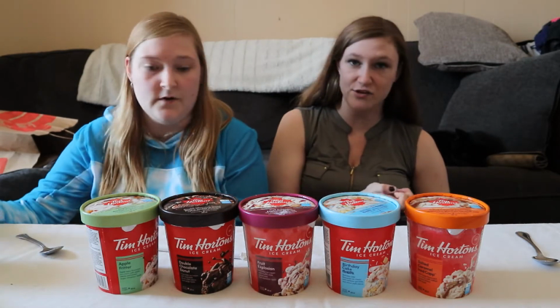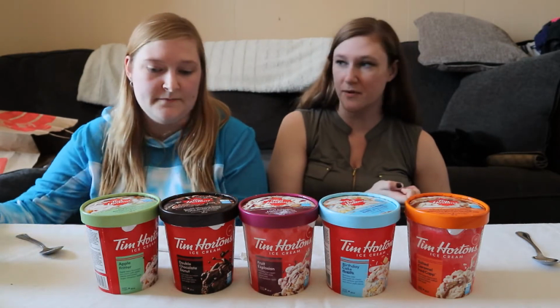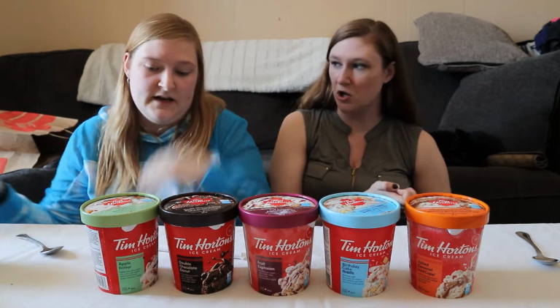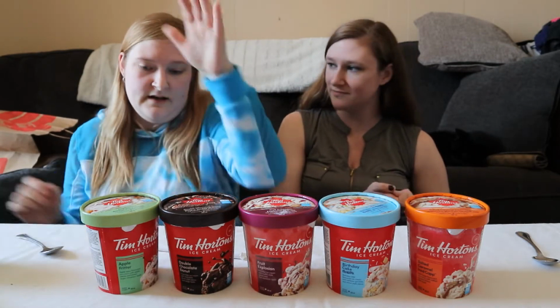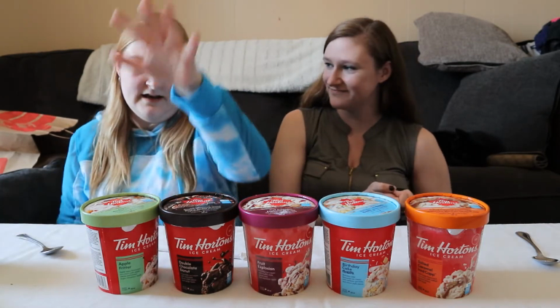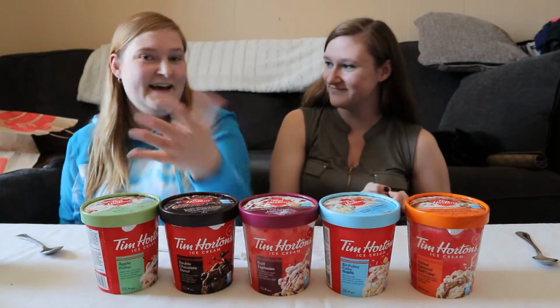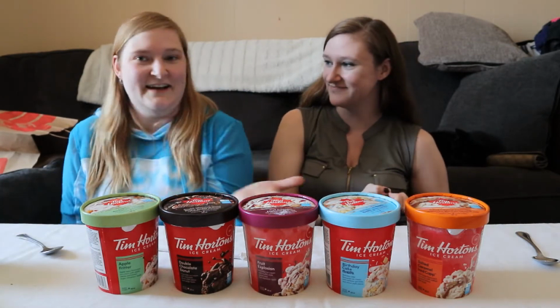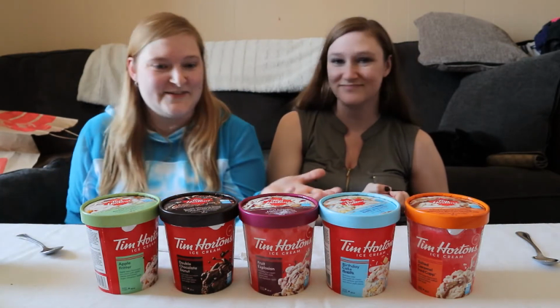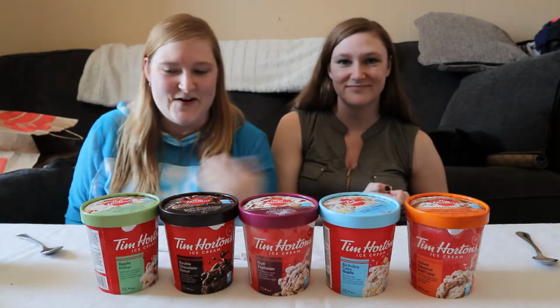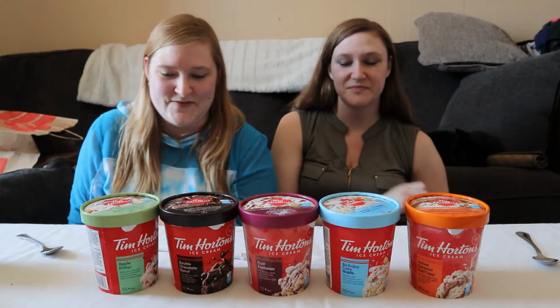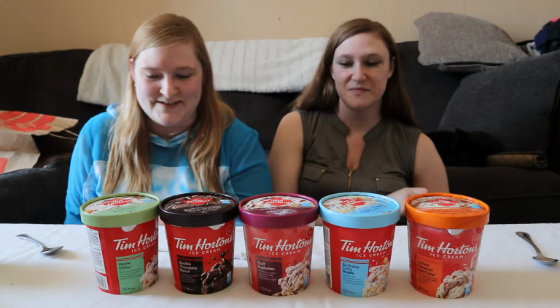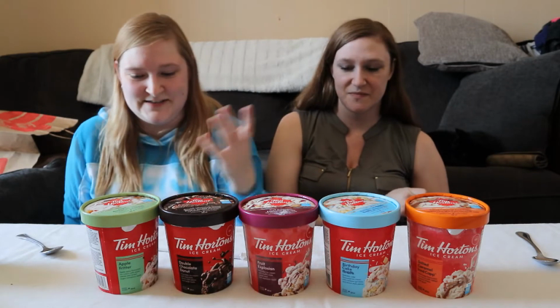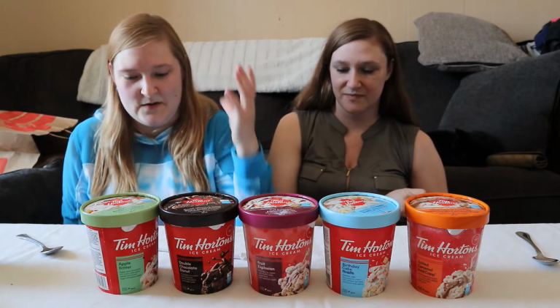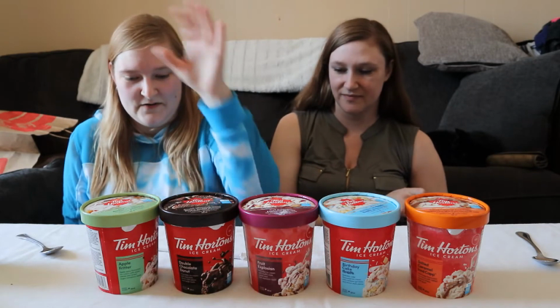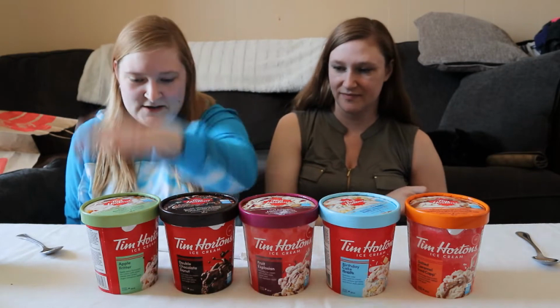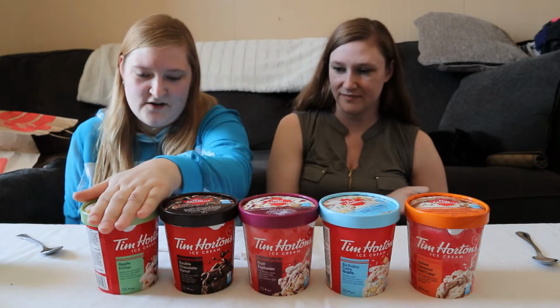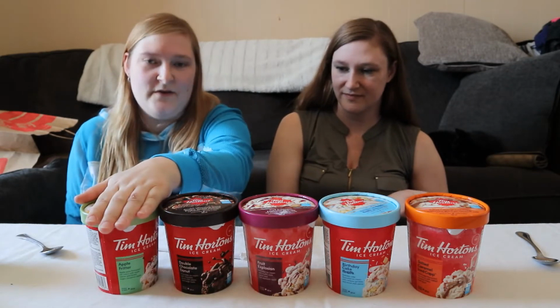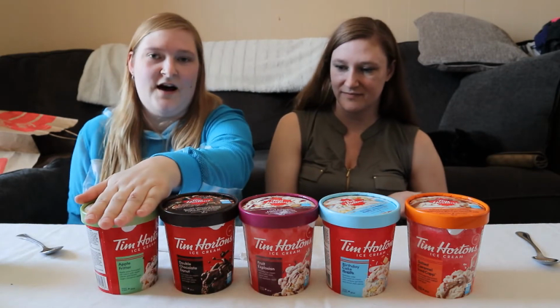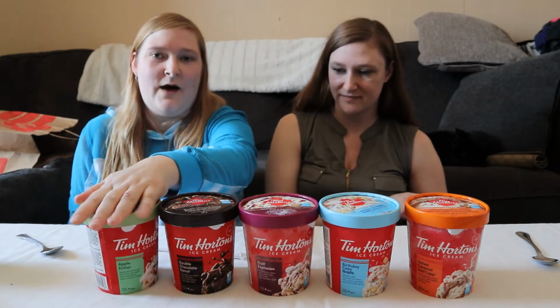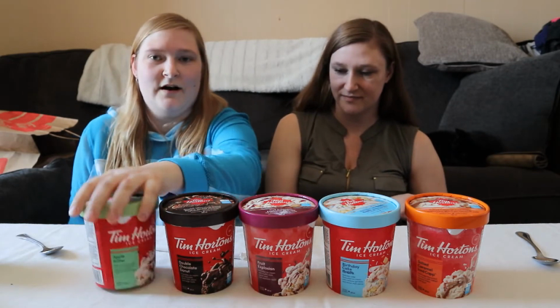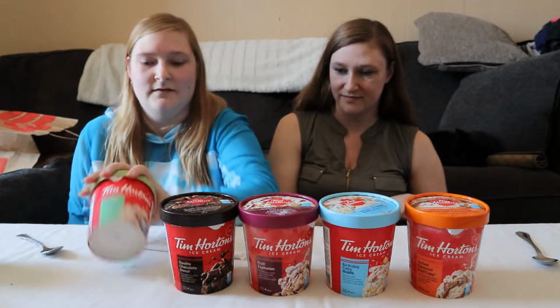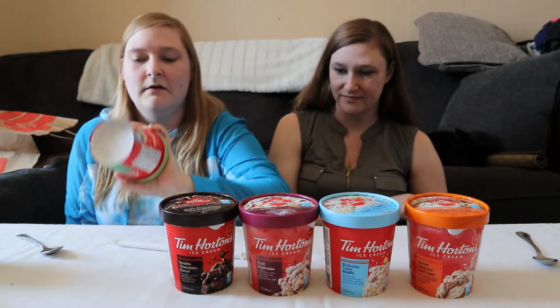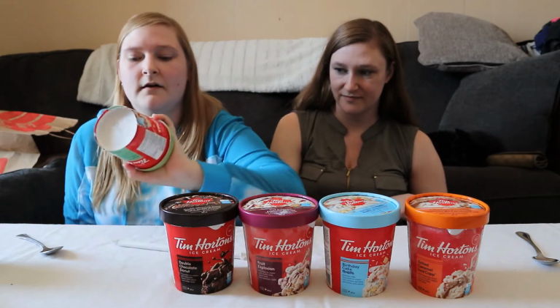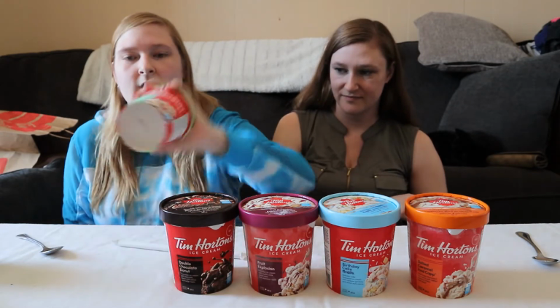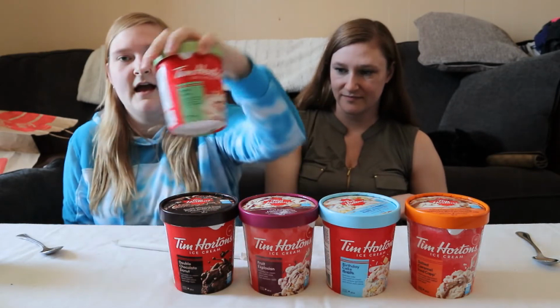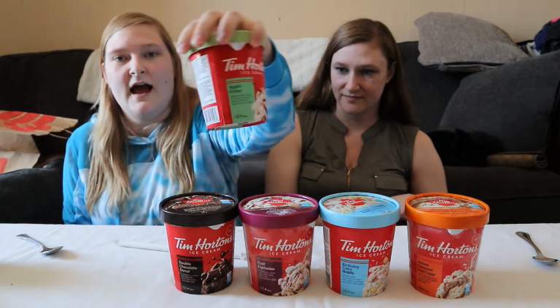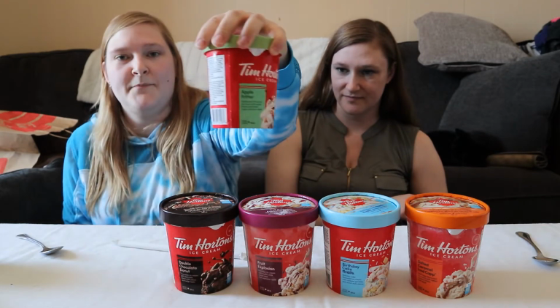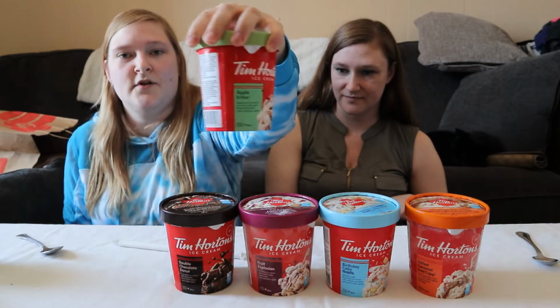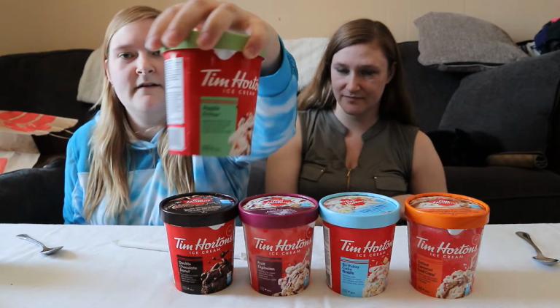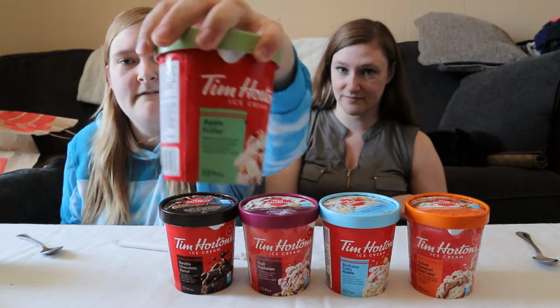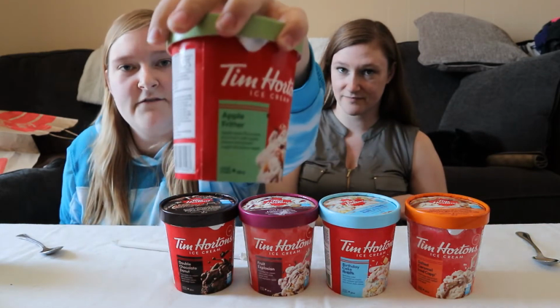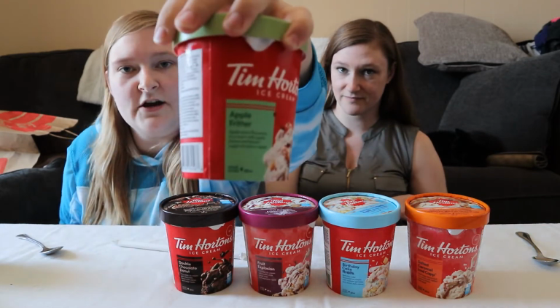An ice cream haul, if you will. So first of all, we've got our apple fritter.